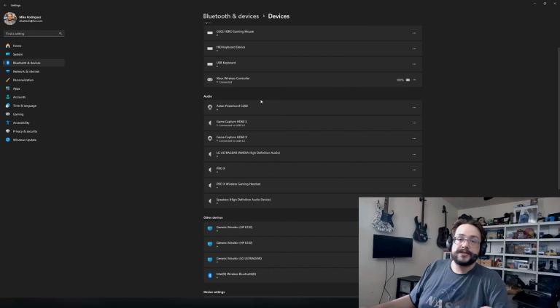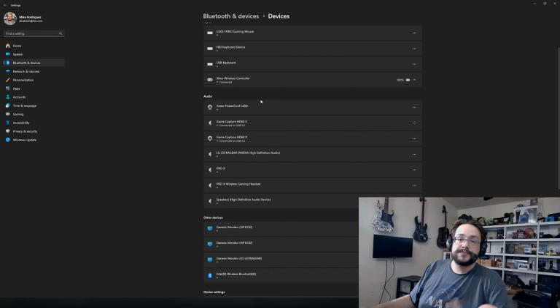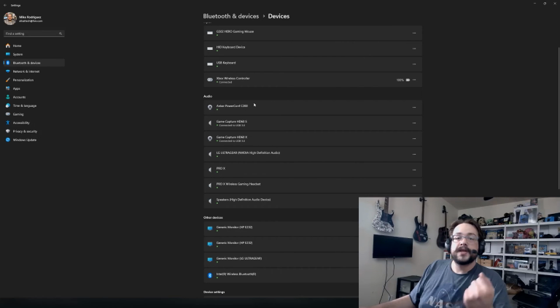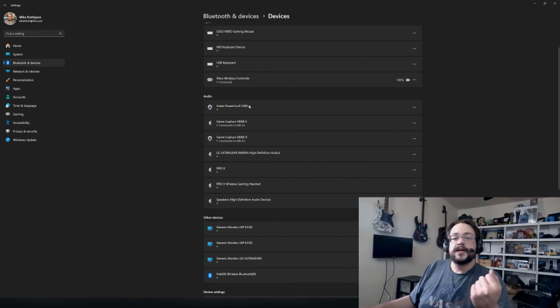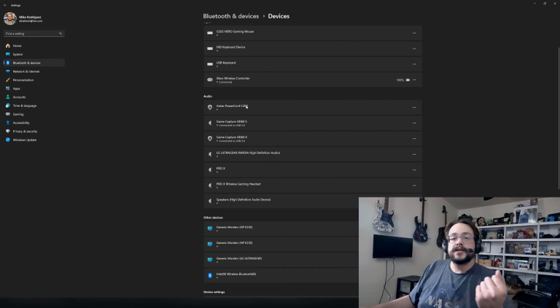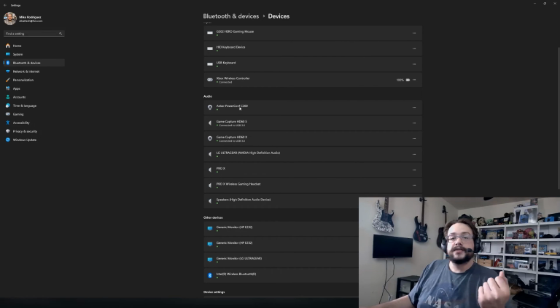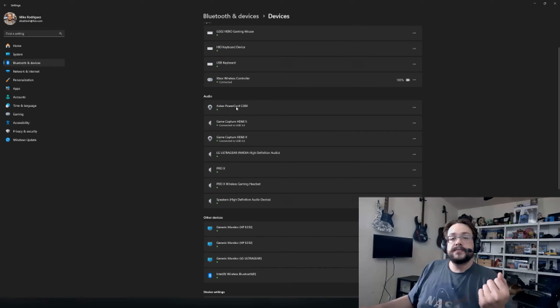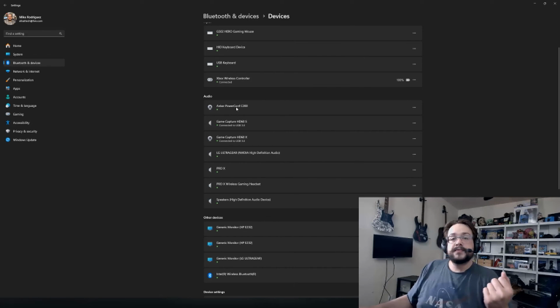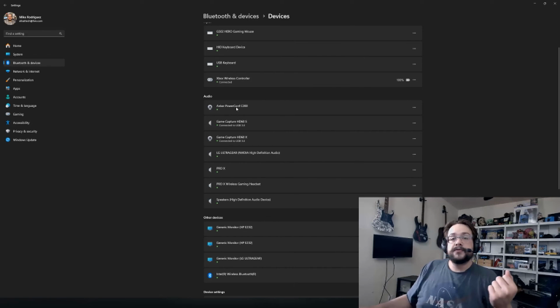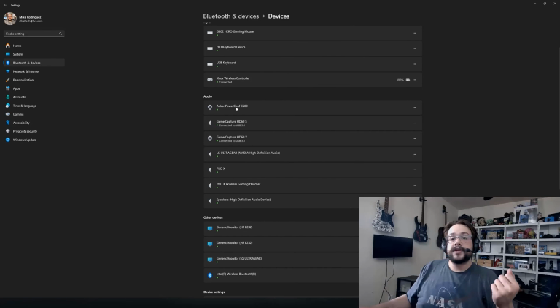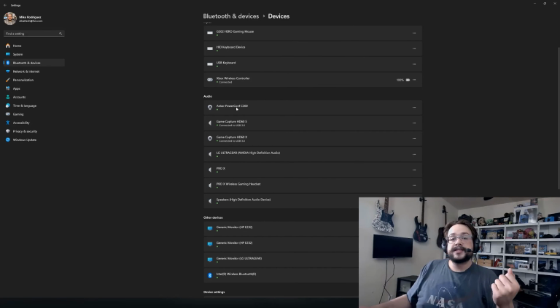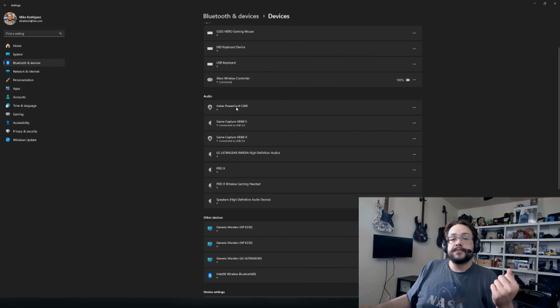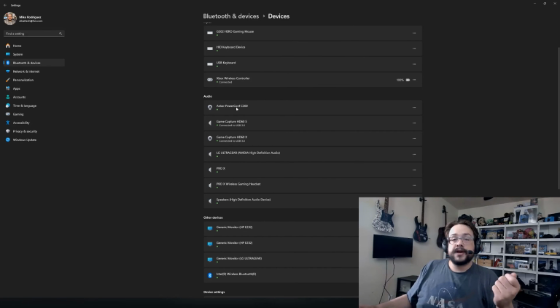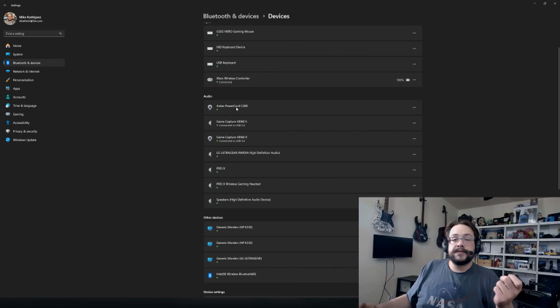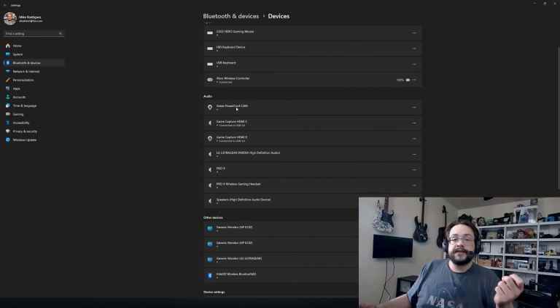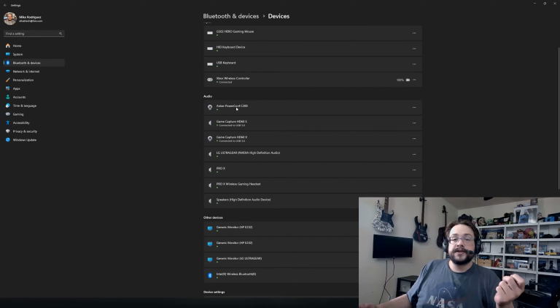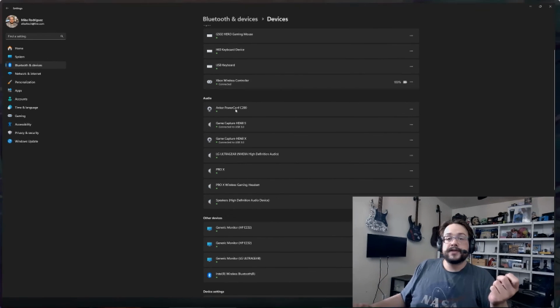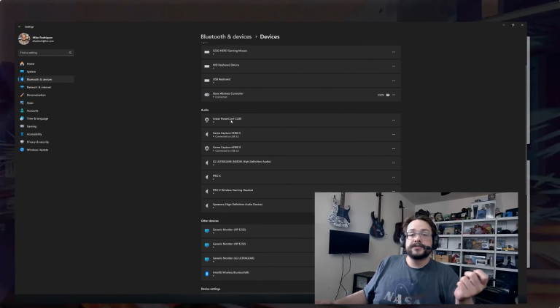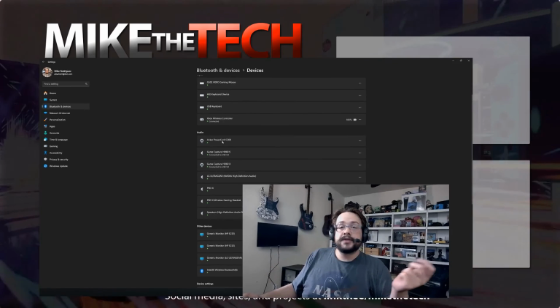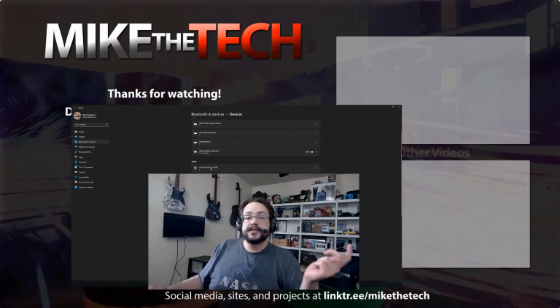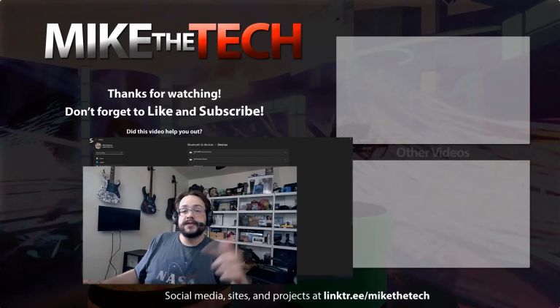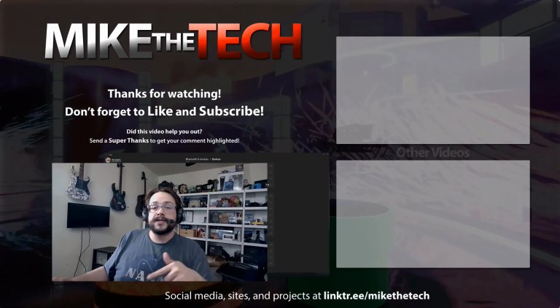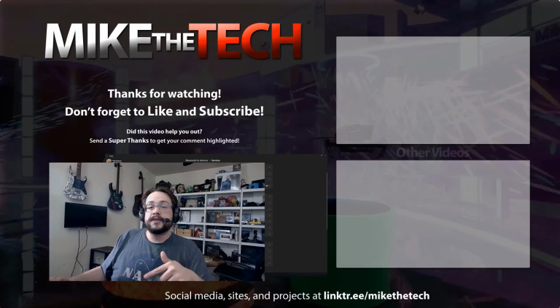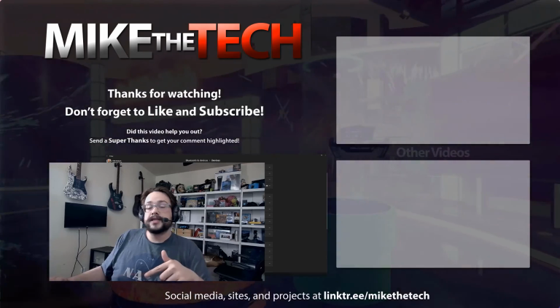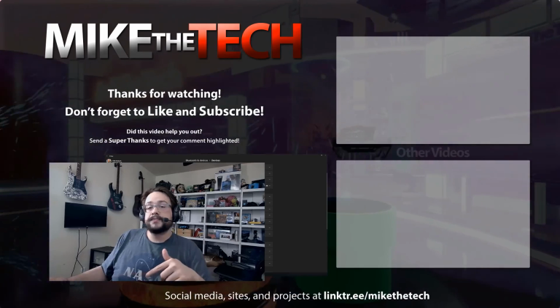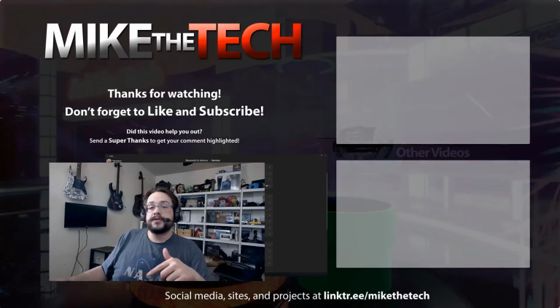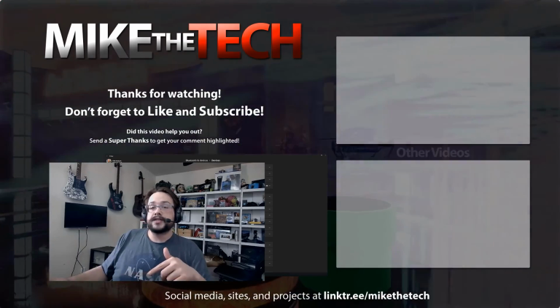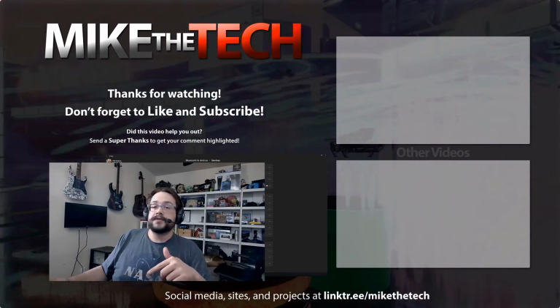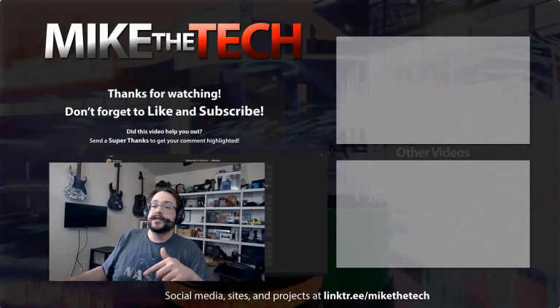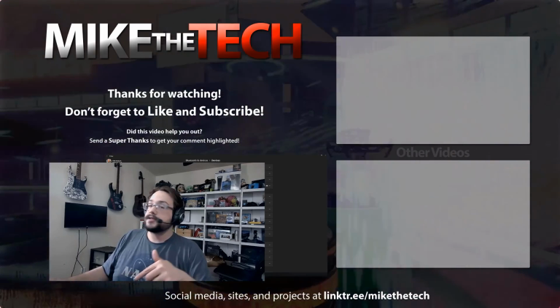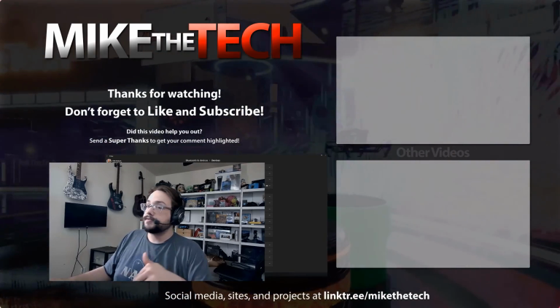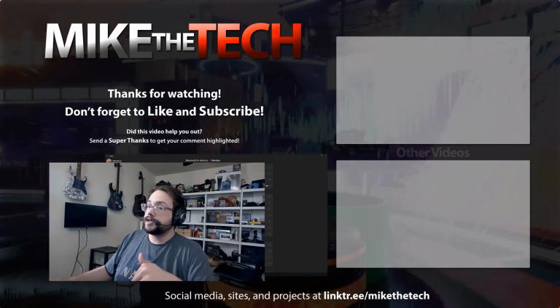So hopefully this helped you out. If you have any questions or comments, leave them in the comment section below, and as always, thank you so much for watching.